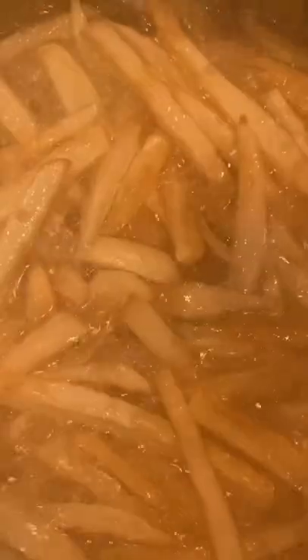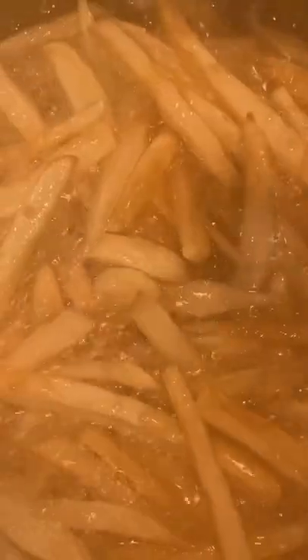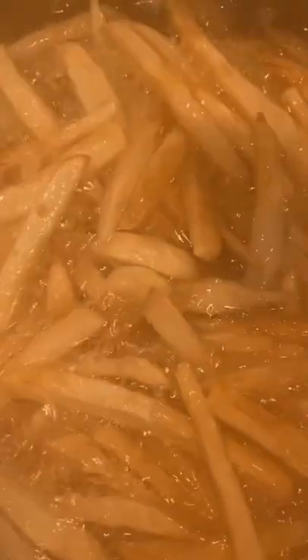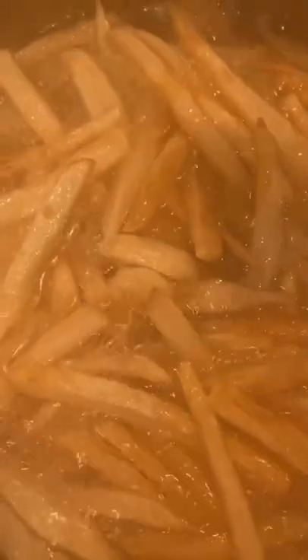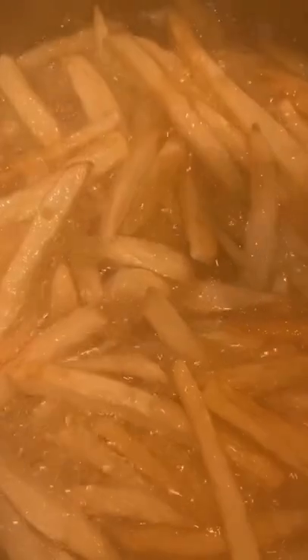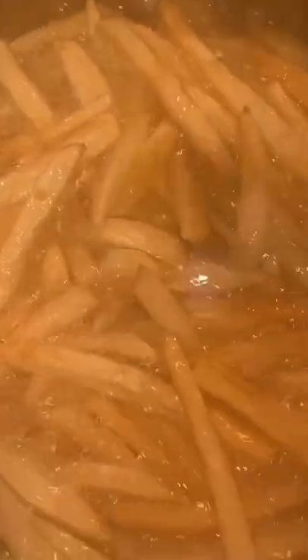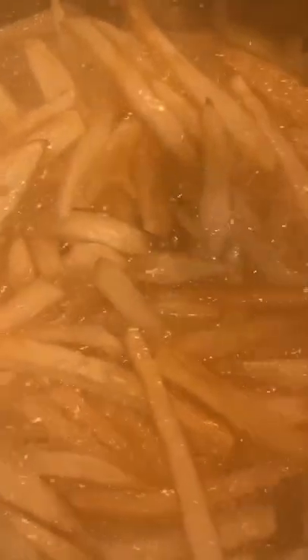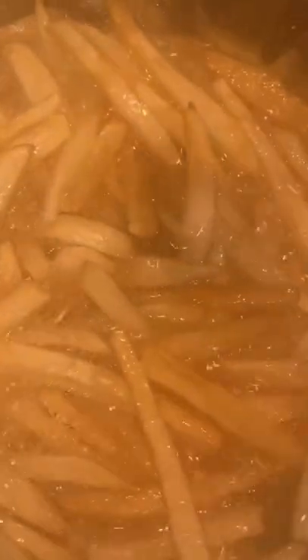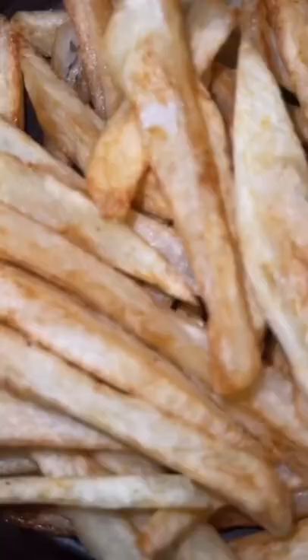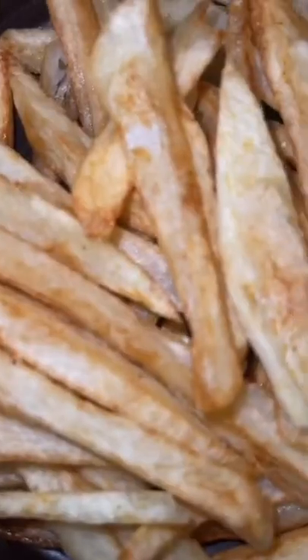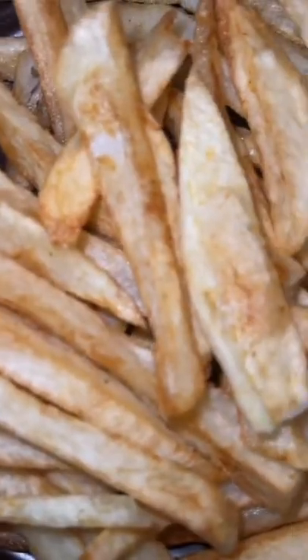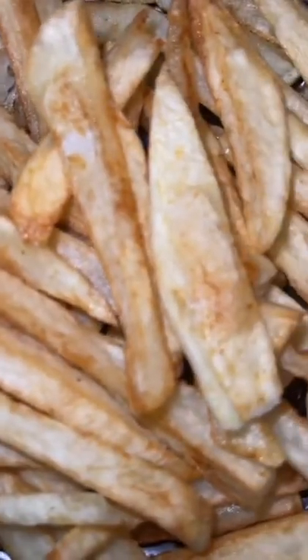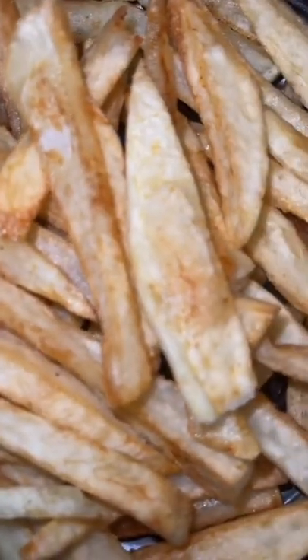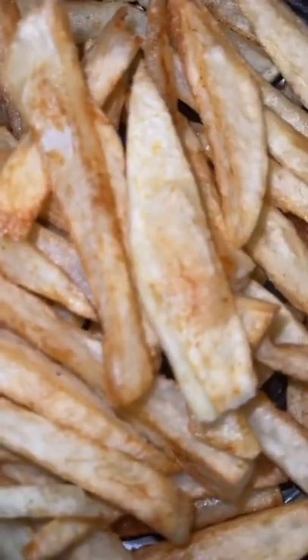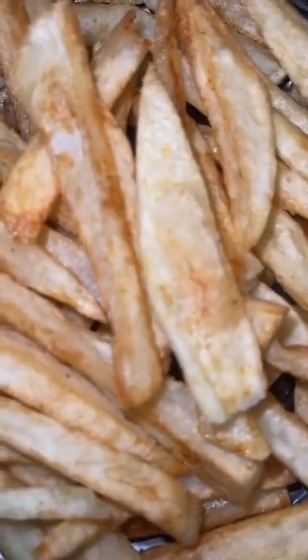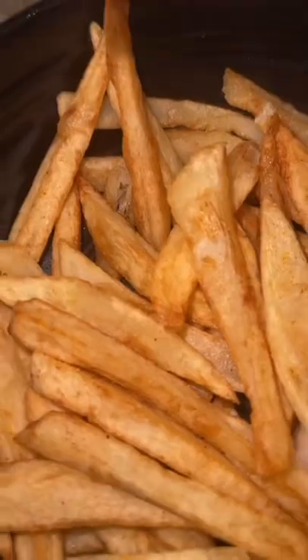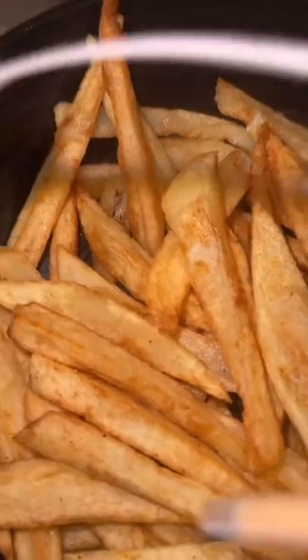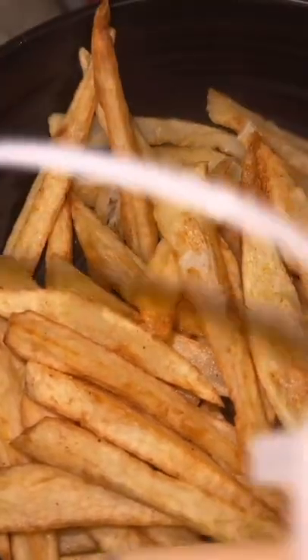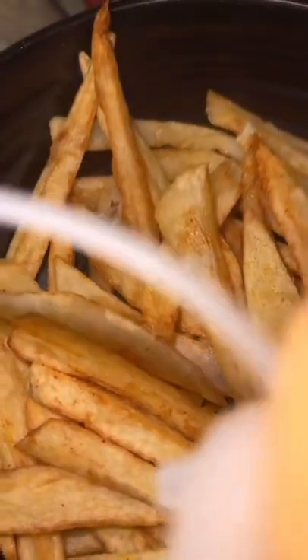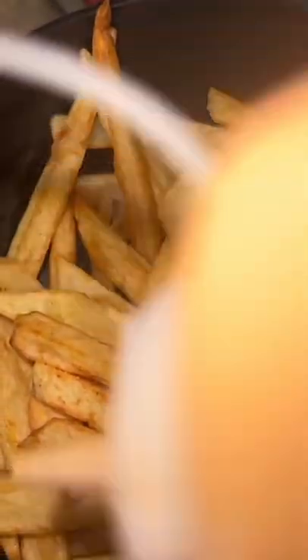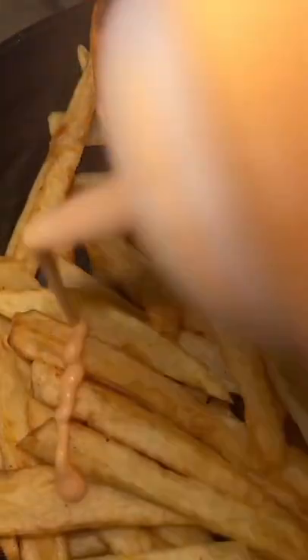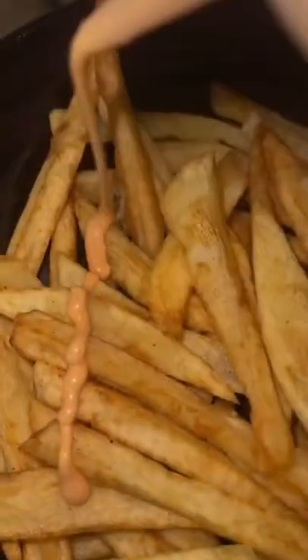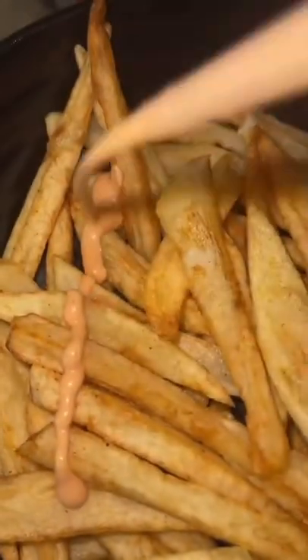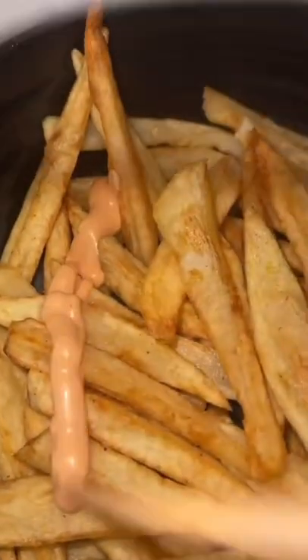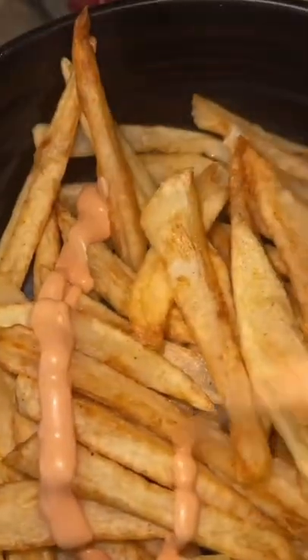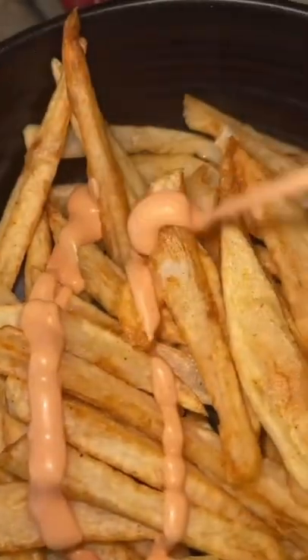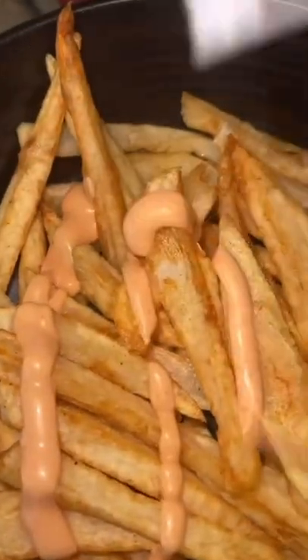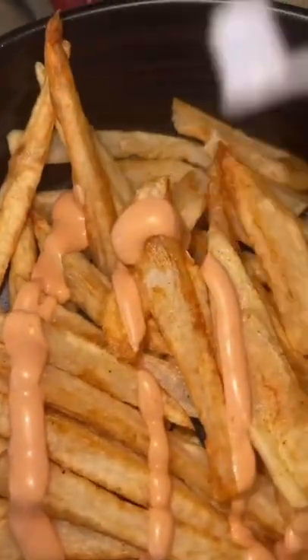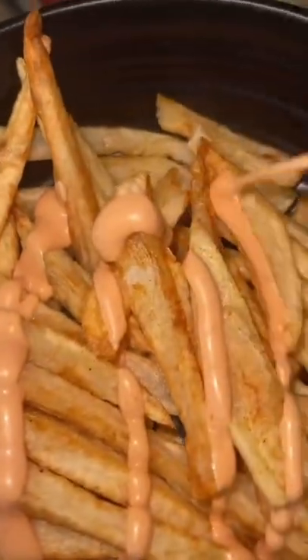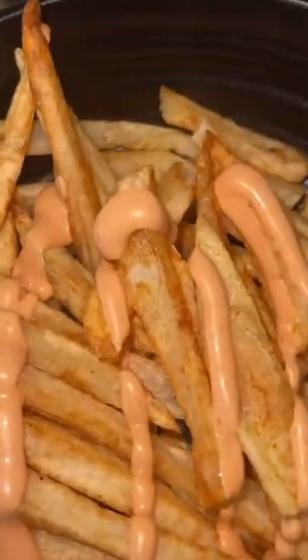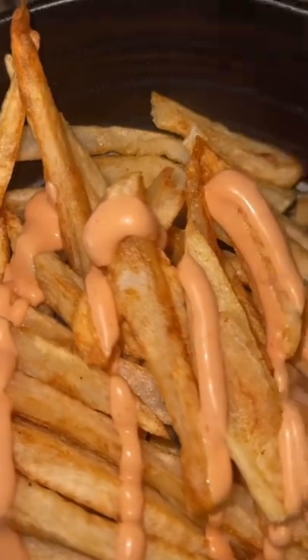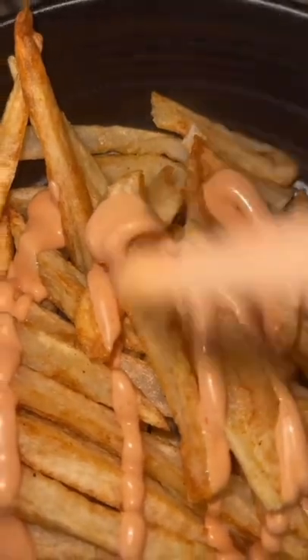When the fries are brown, I remove them. Put the fries in a bowl. Season the fries with seasoned salt and then I add mayonnaise, ketchup, and mustard.